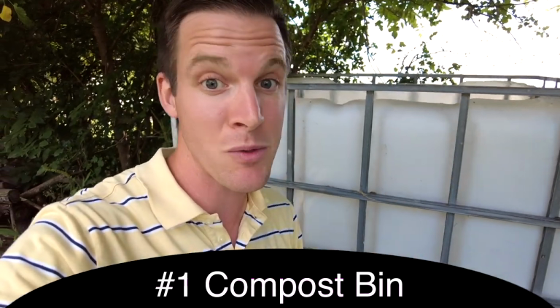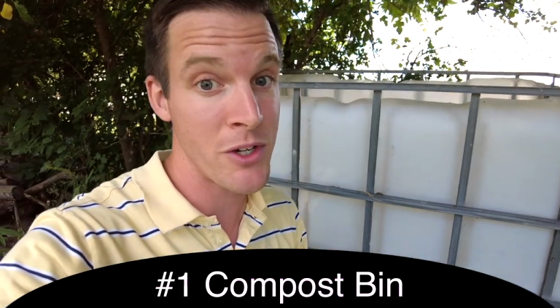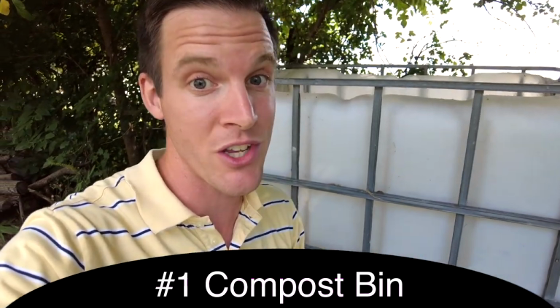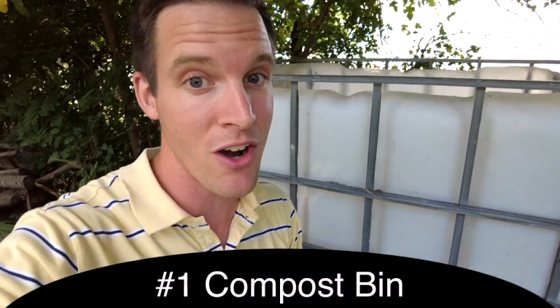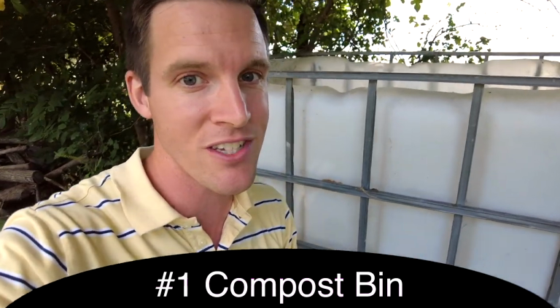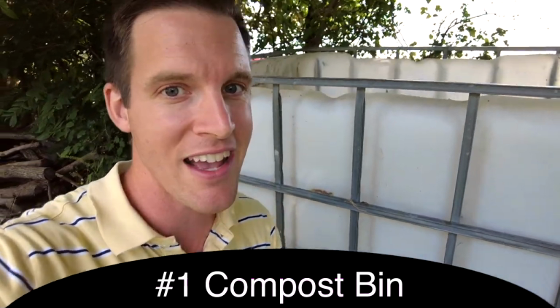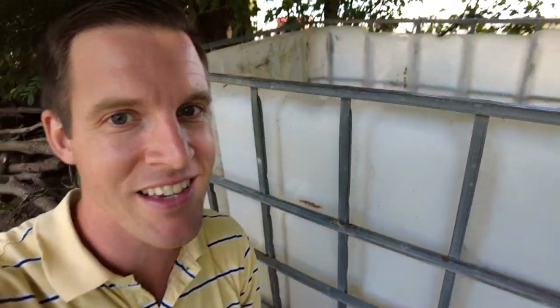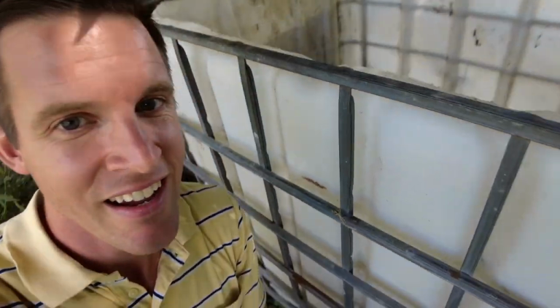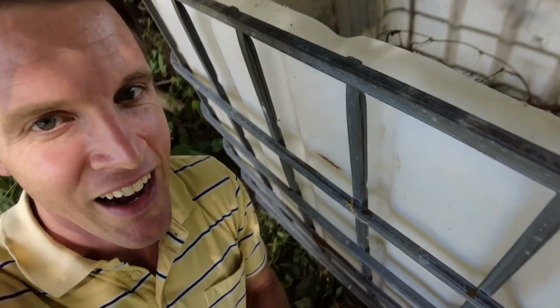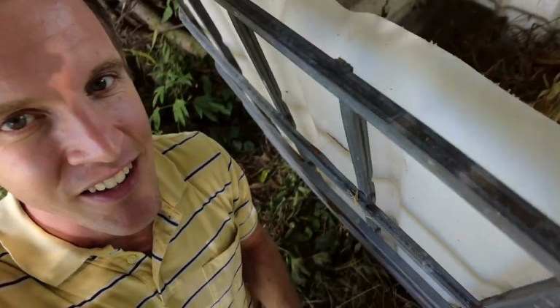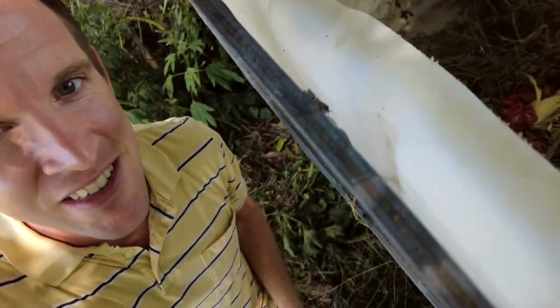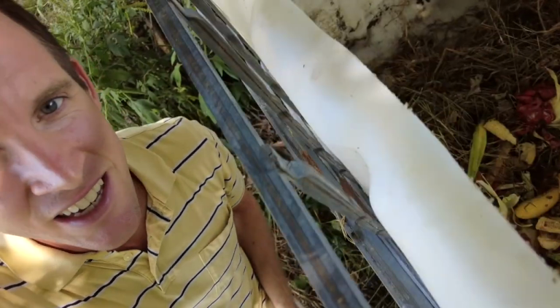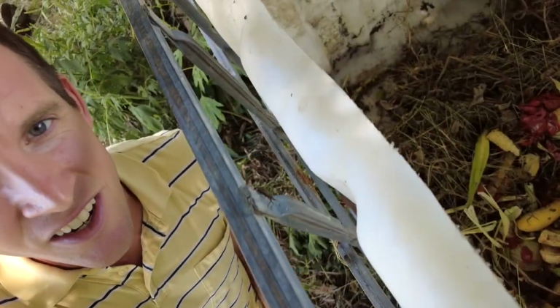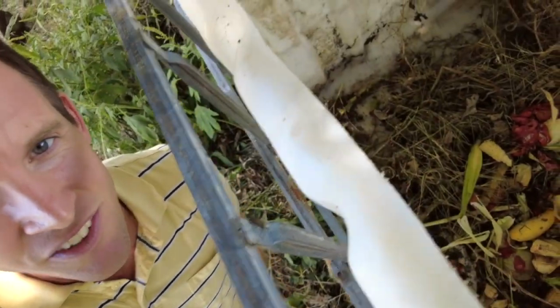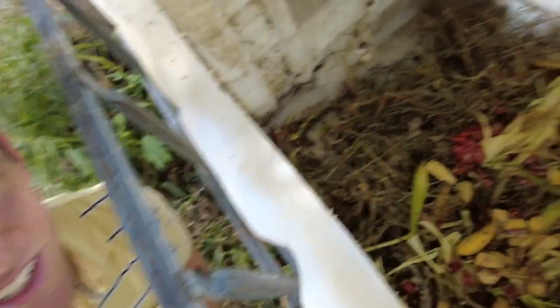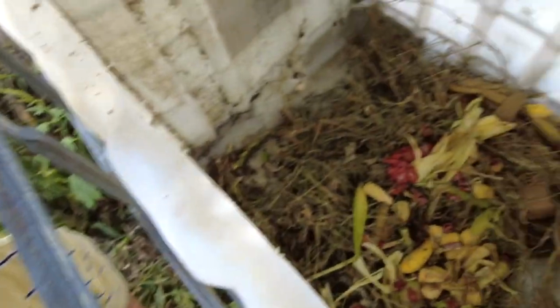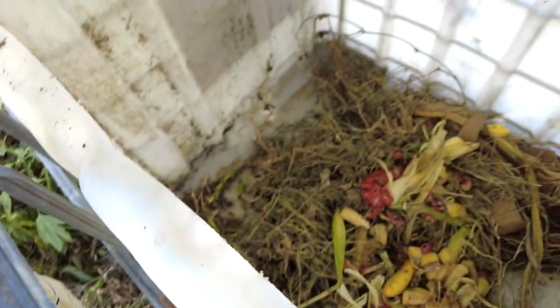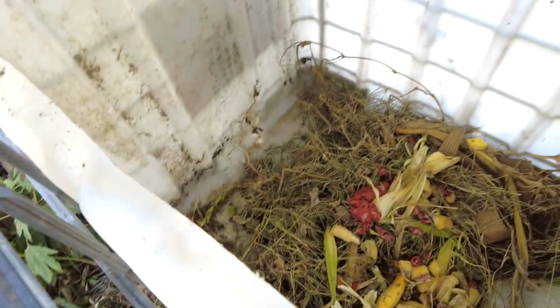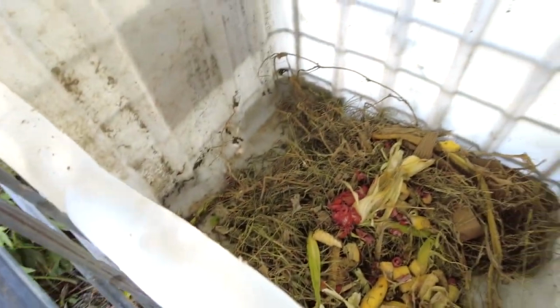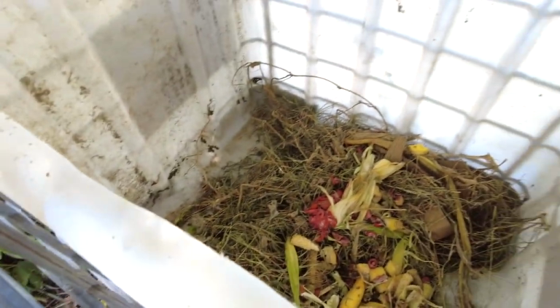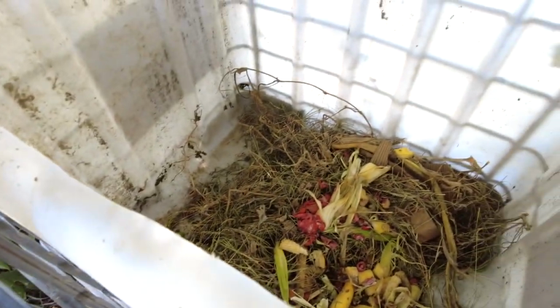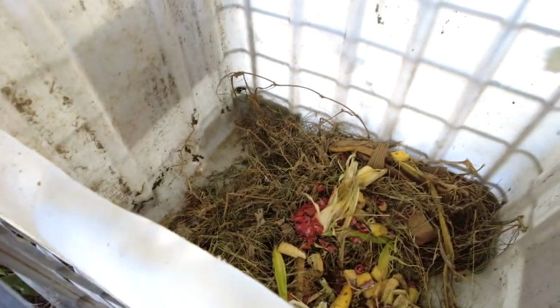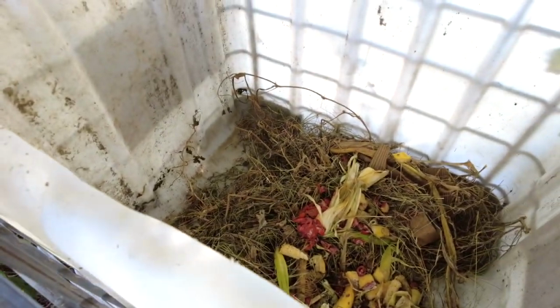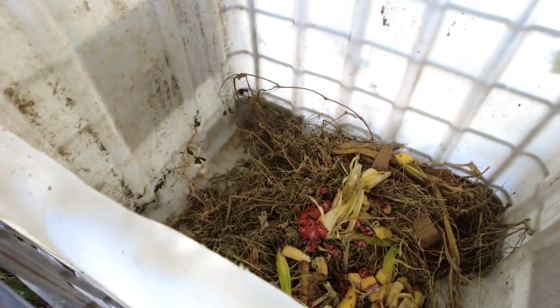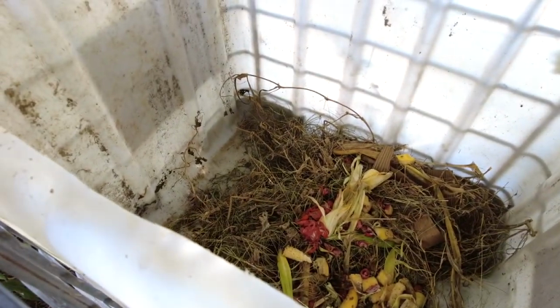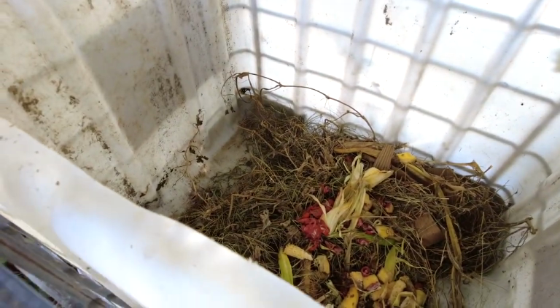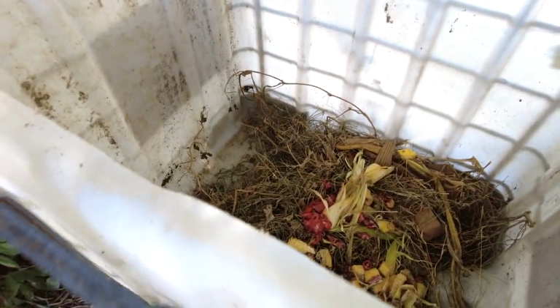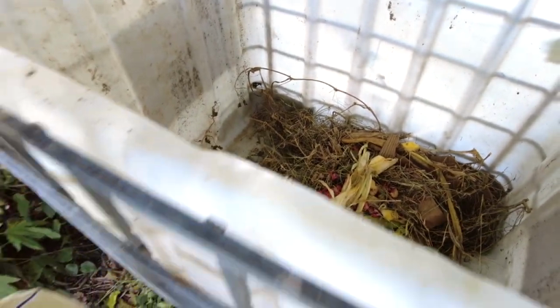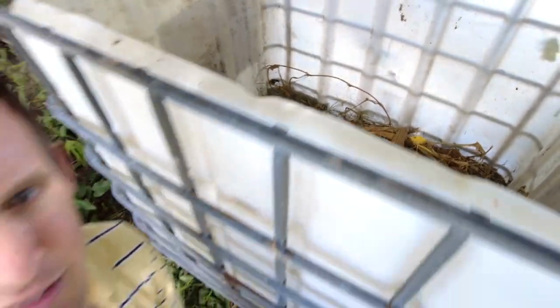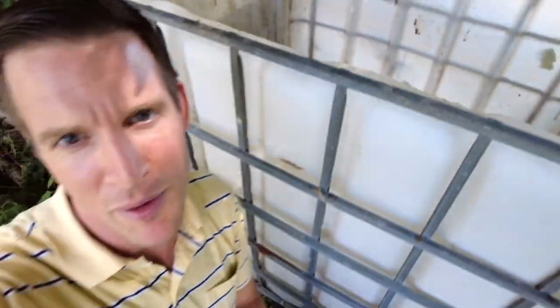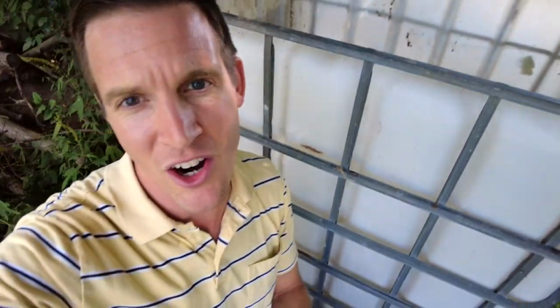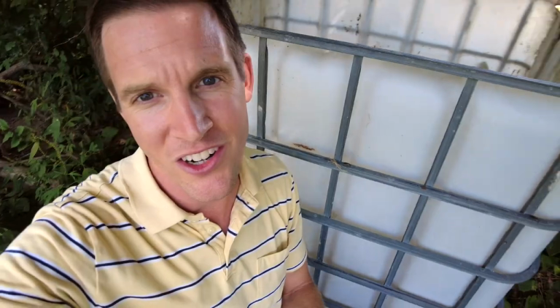That's what we're using ours as. You can see here, if you look in here, you got all sorts of rotting stuff from our garden.